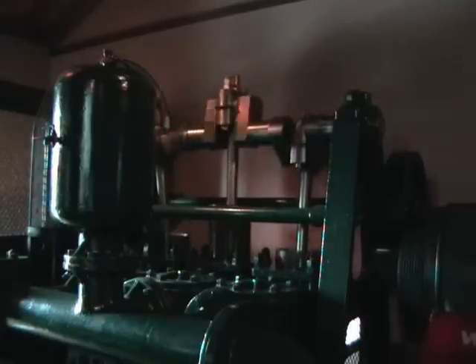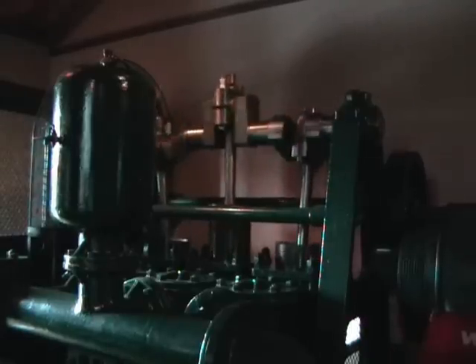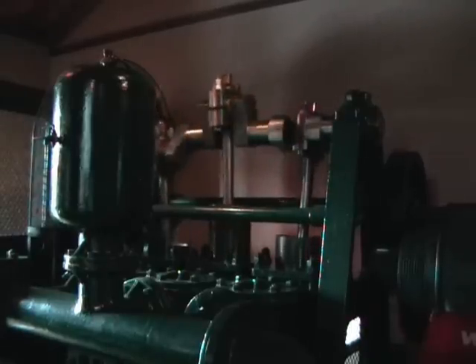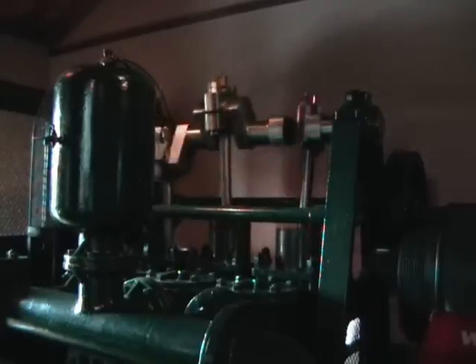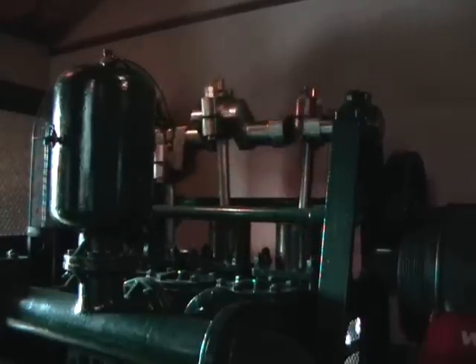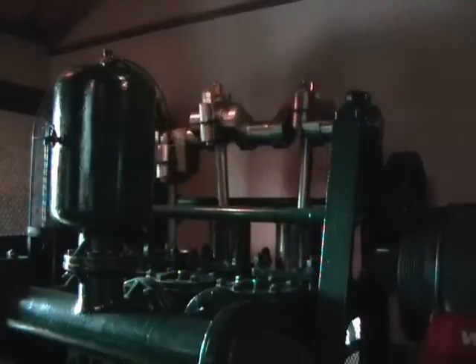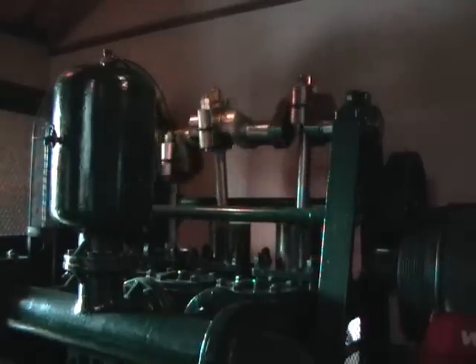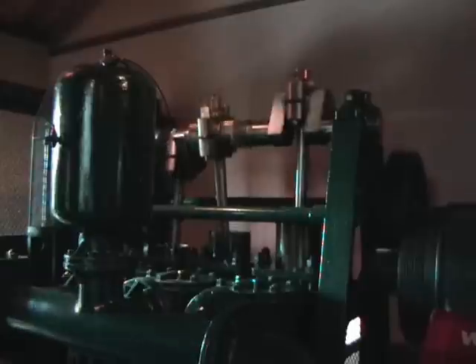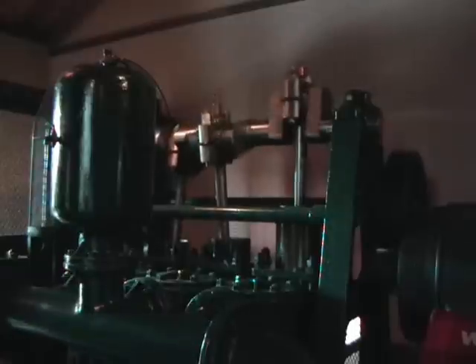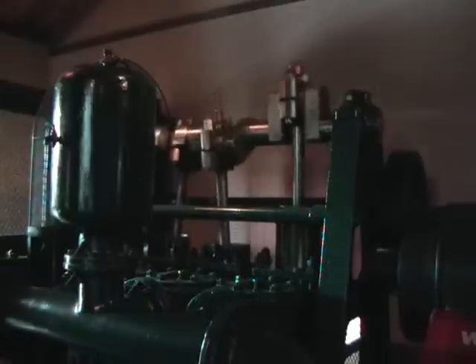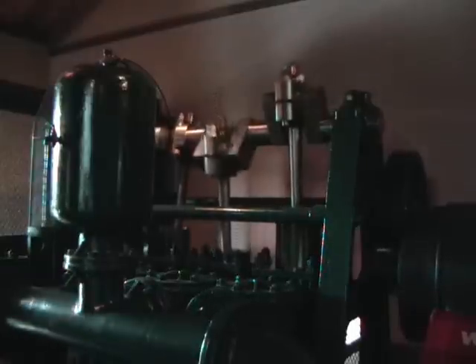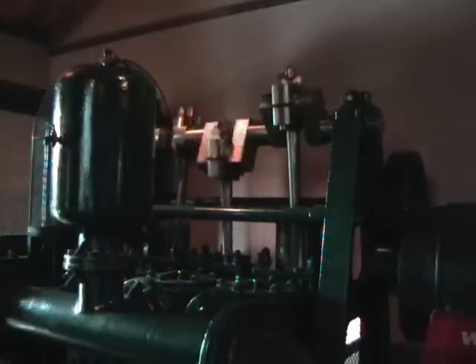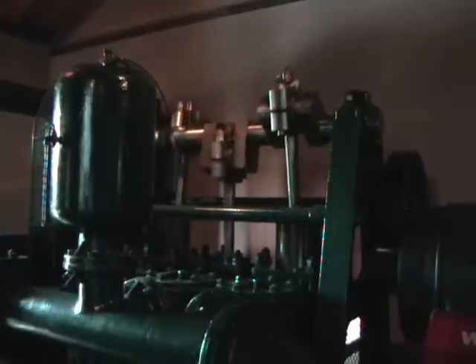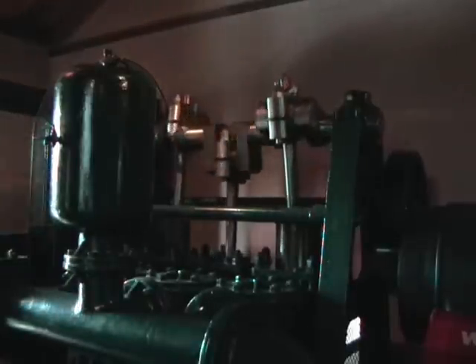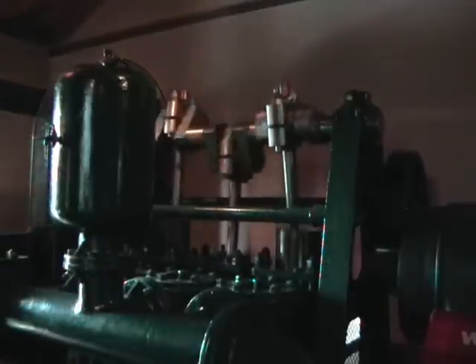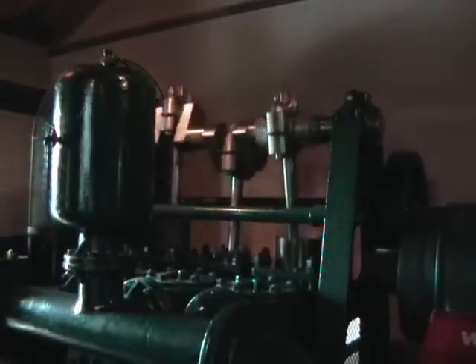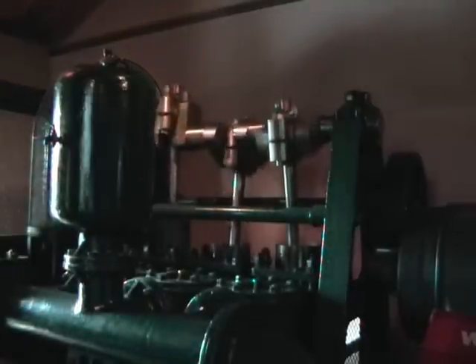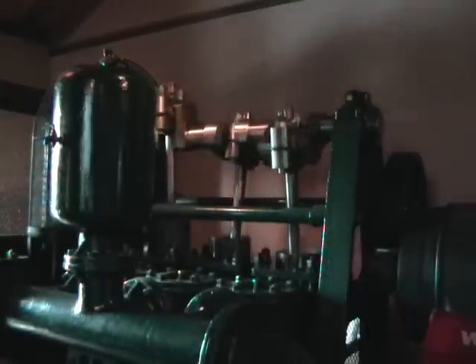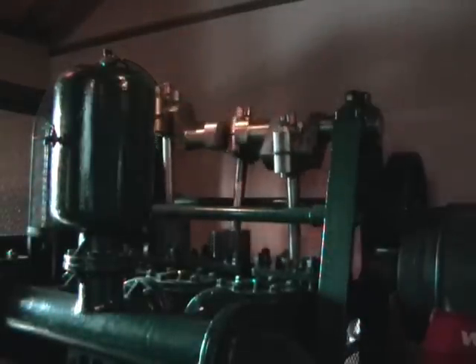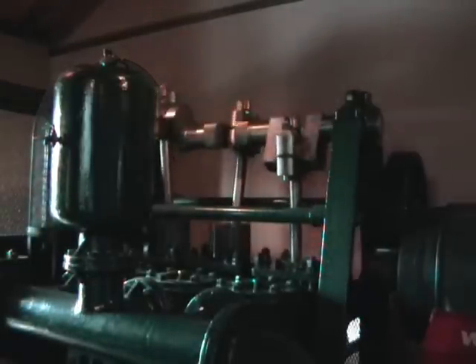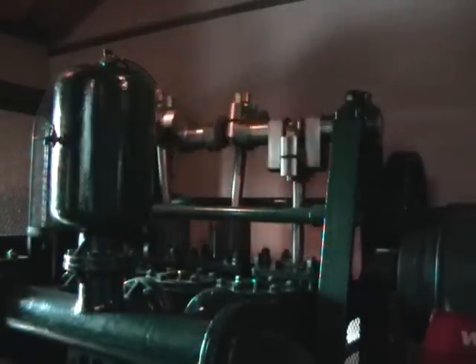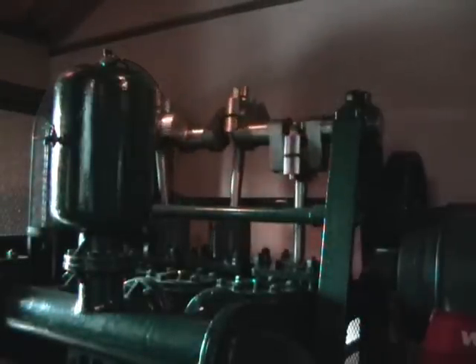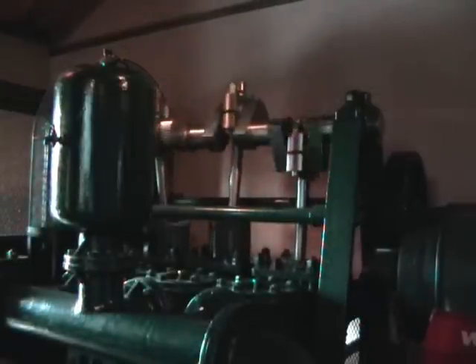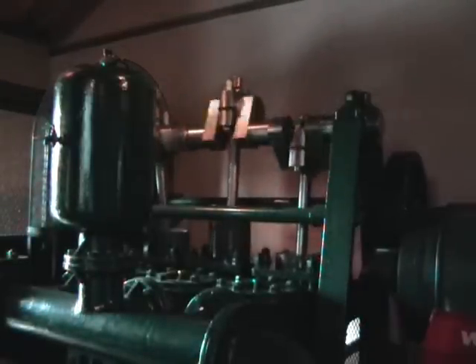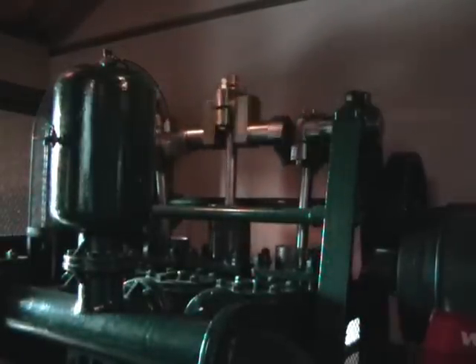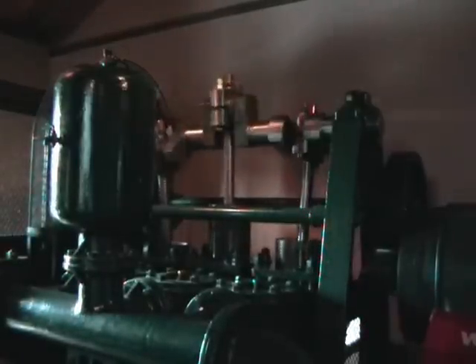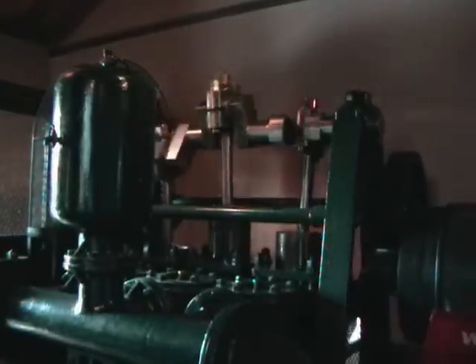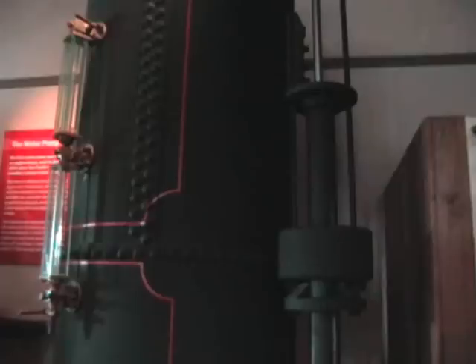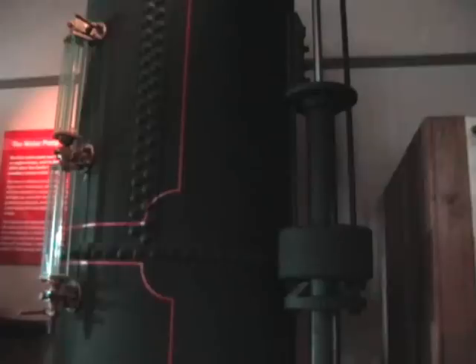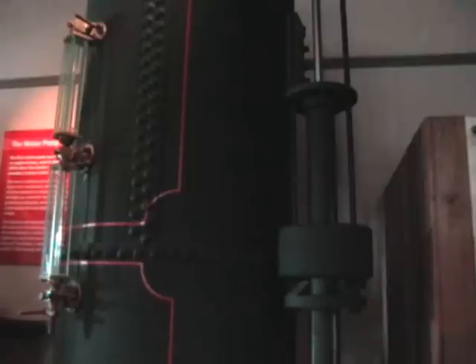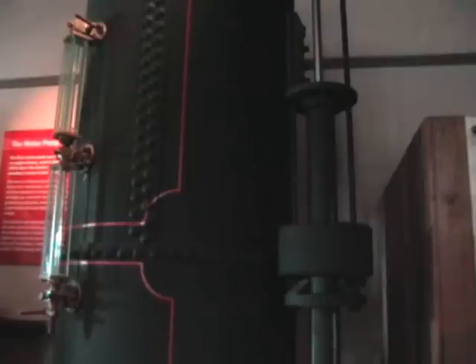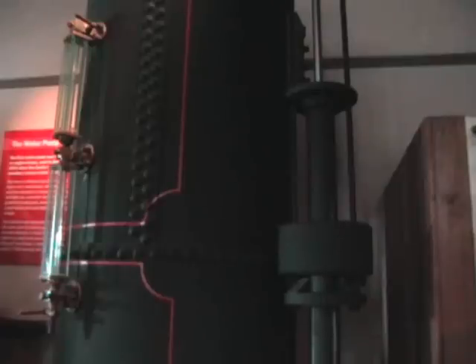Water was also pumped up to the castle via this pump, which was also in the millhouse.